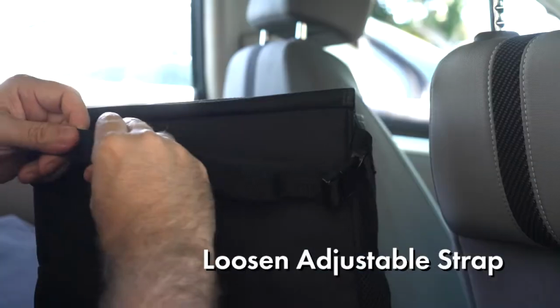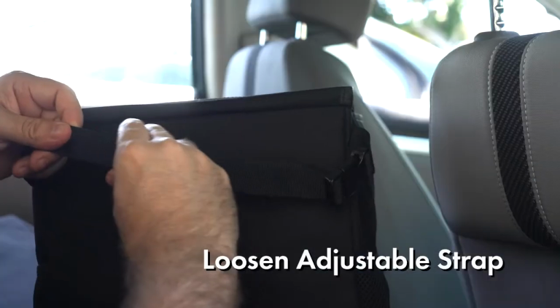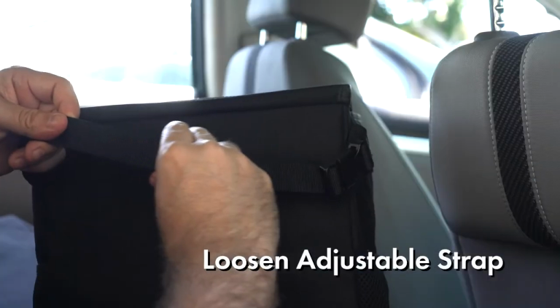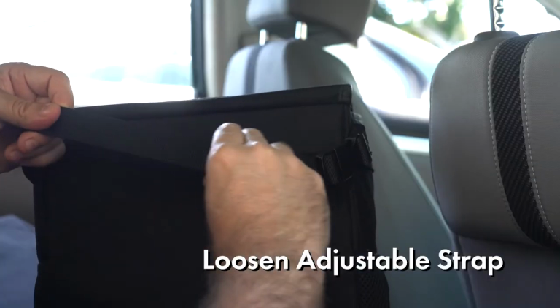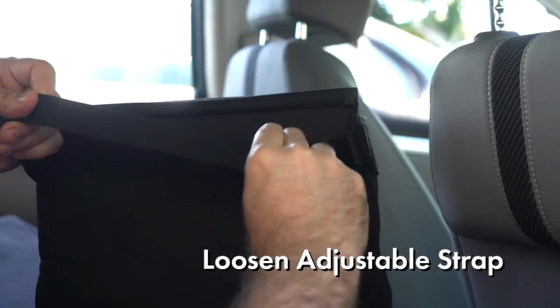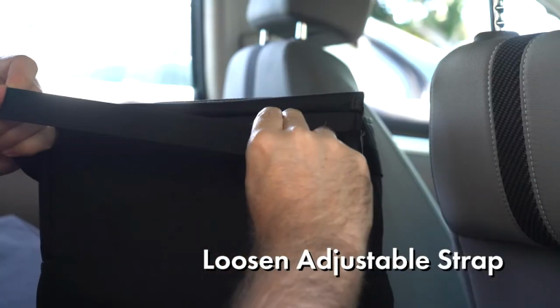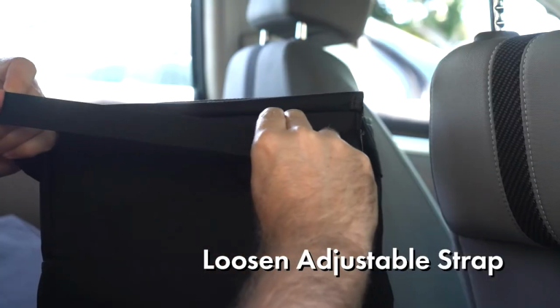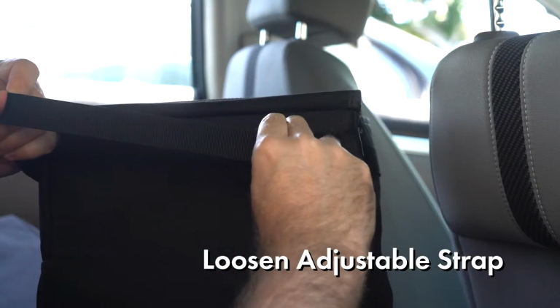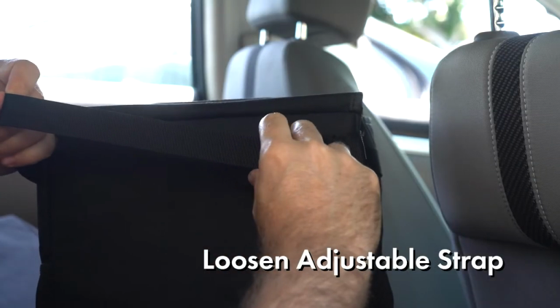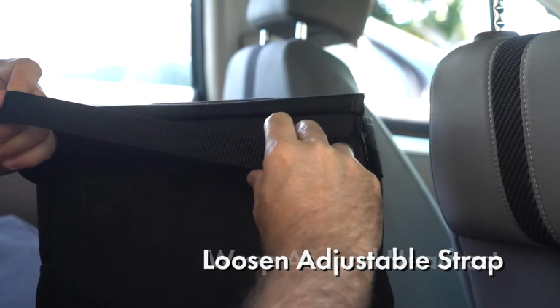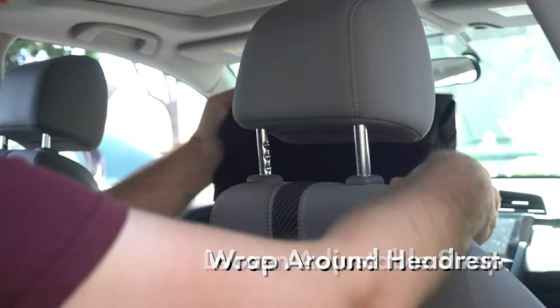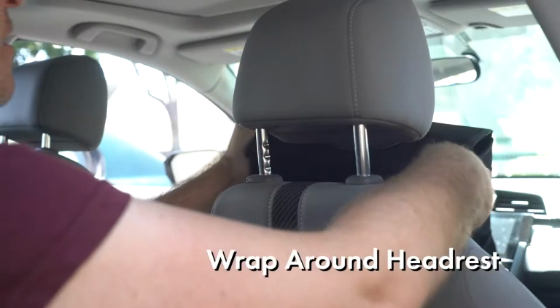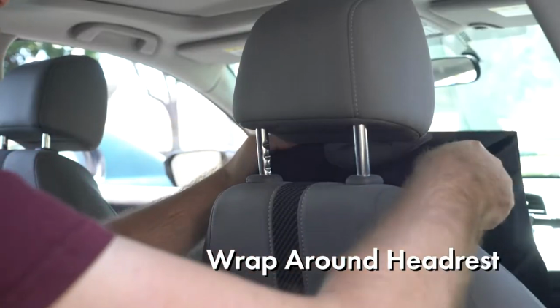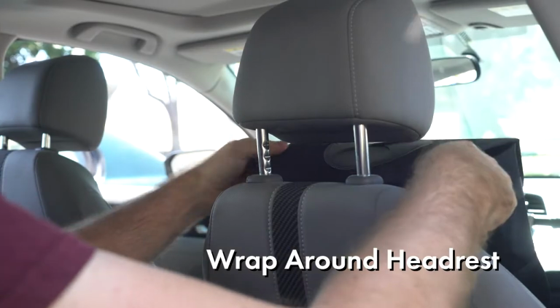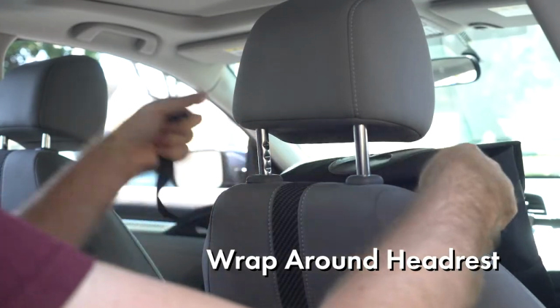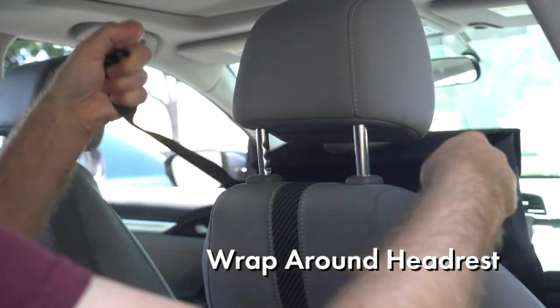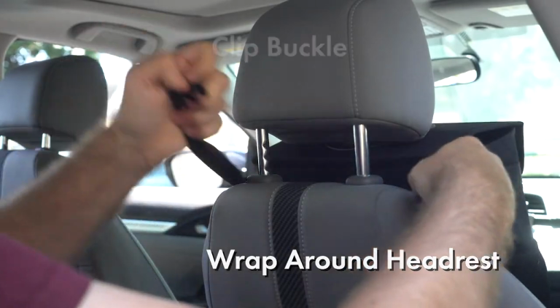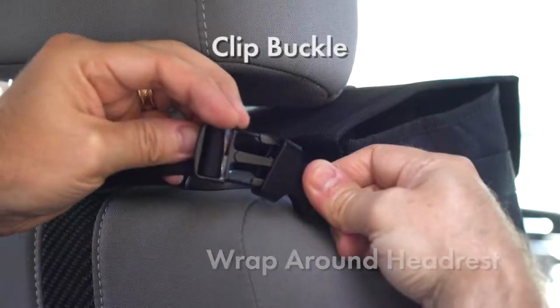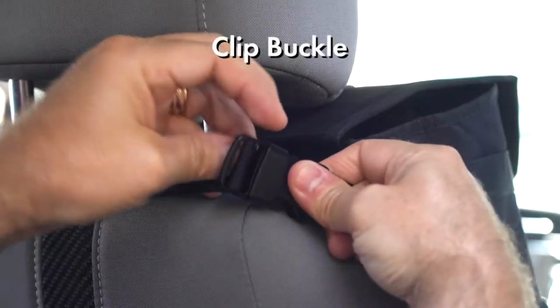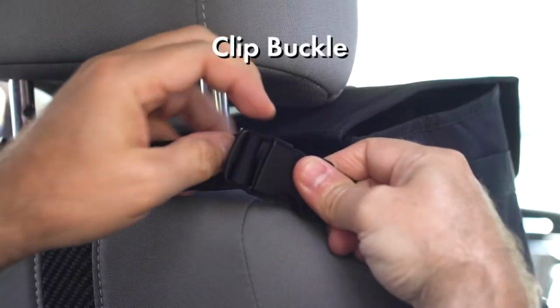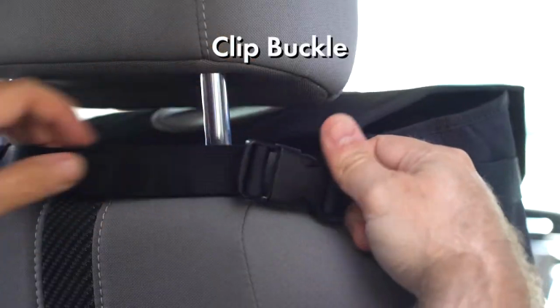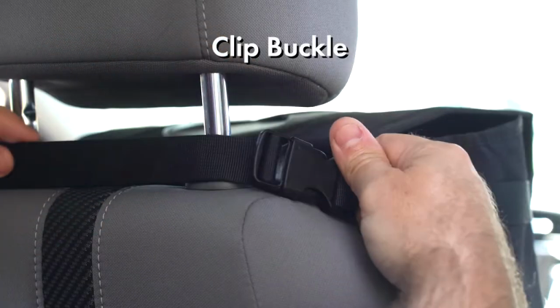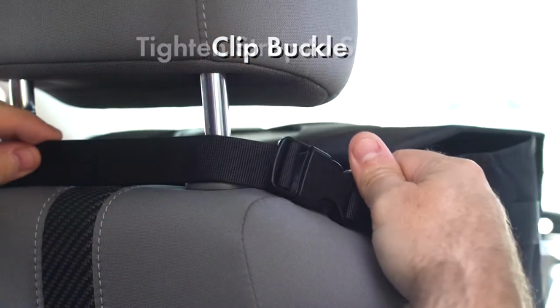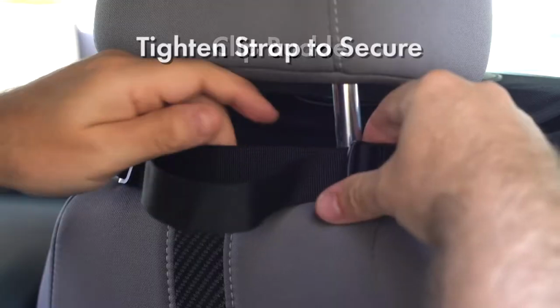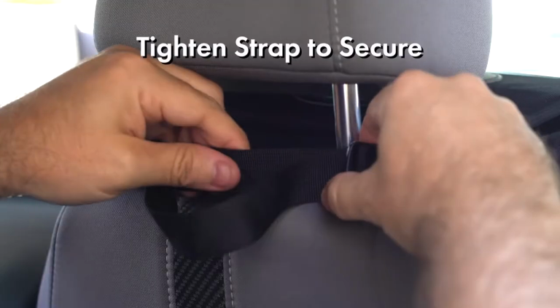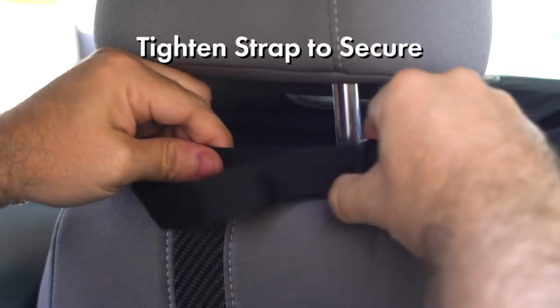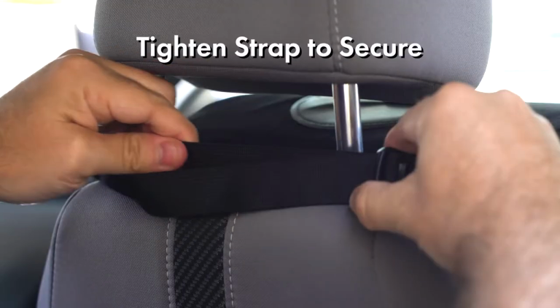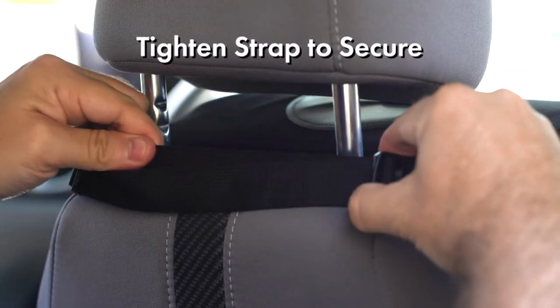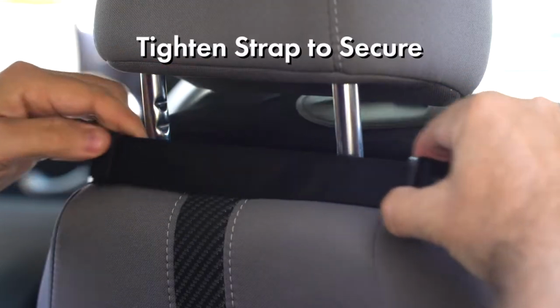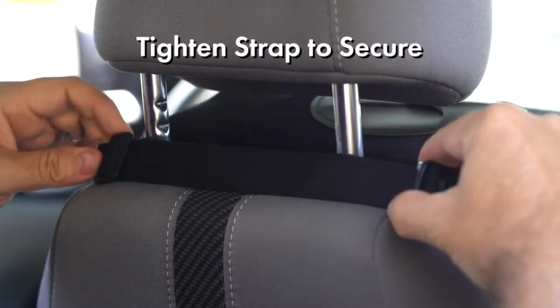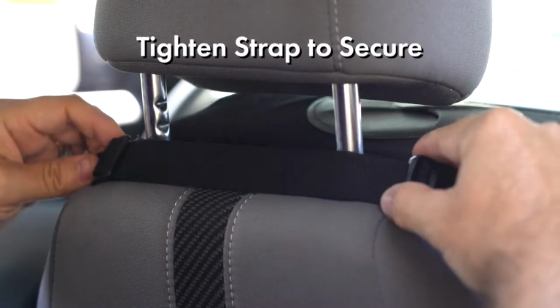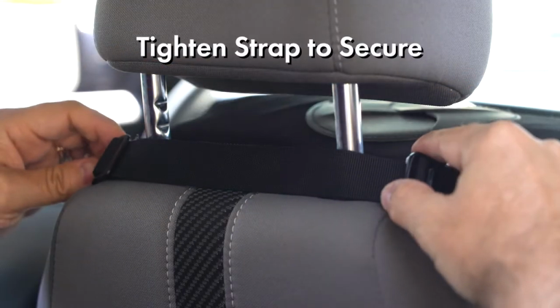Simply loosen the adjustable strap, wrap around the headrest, then clip the buckle and tighten the strap to ensure it's secured.